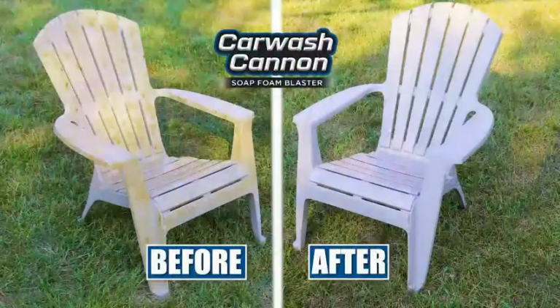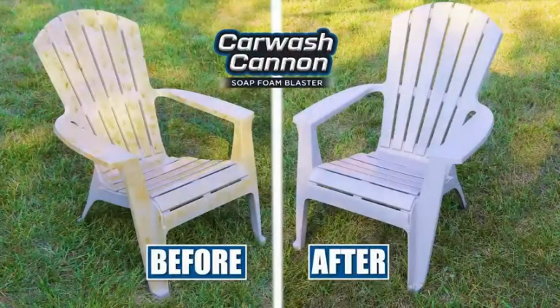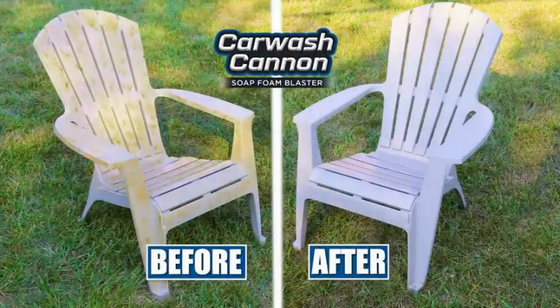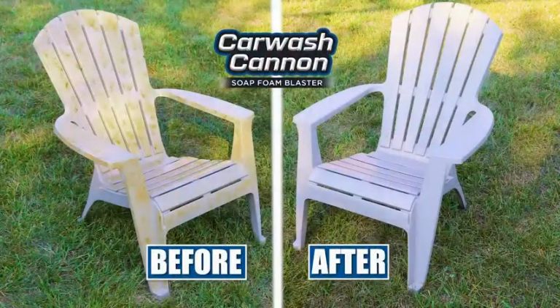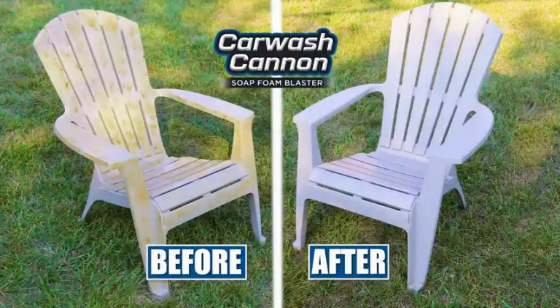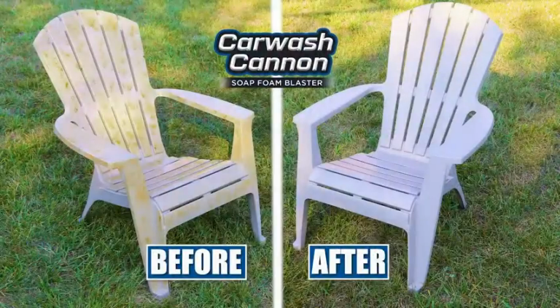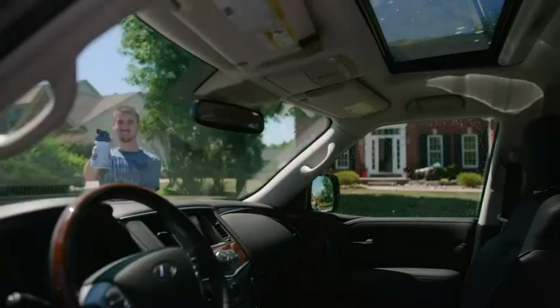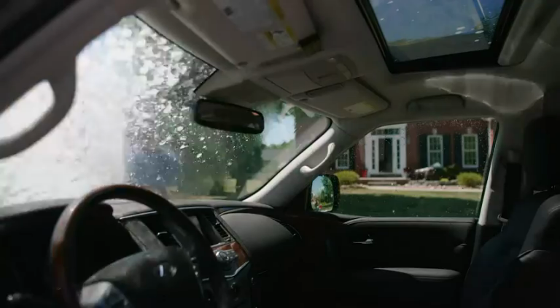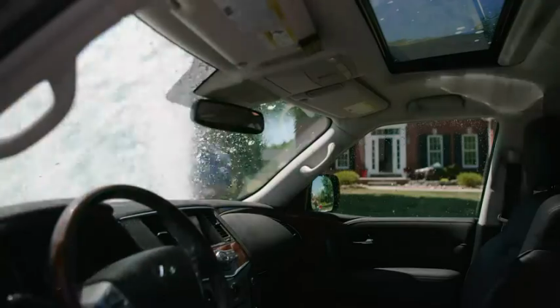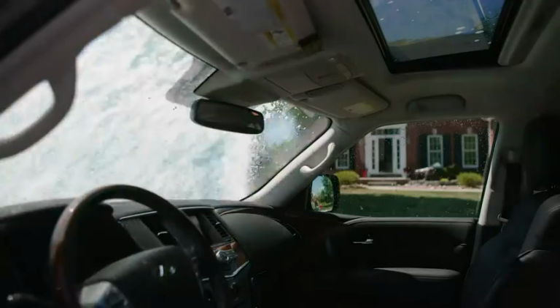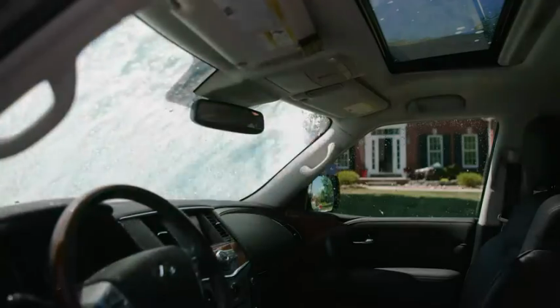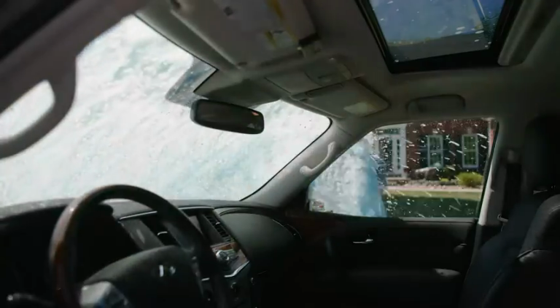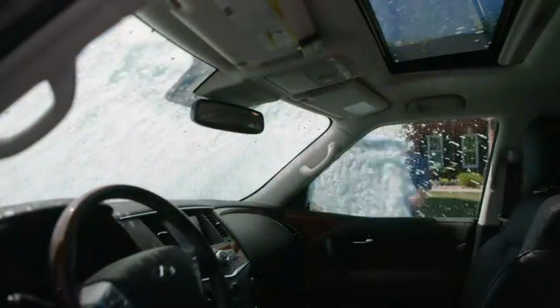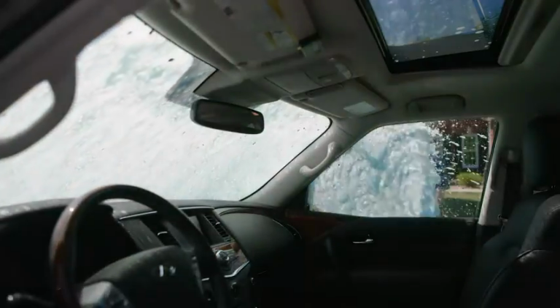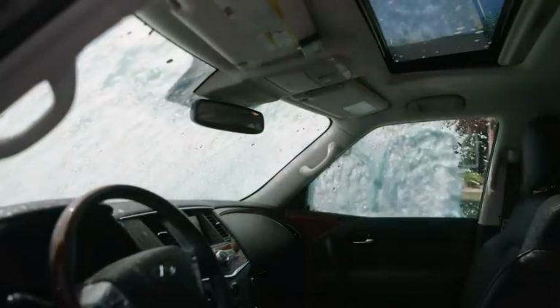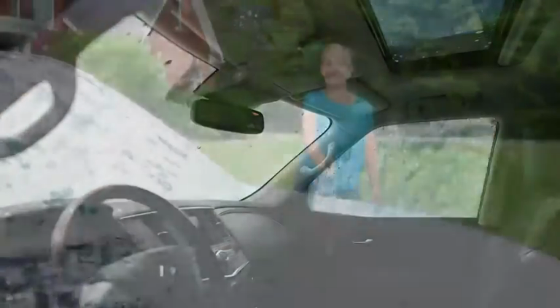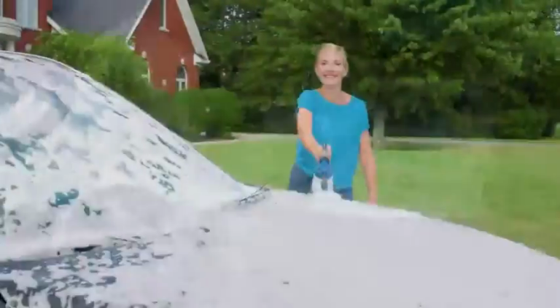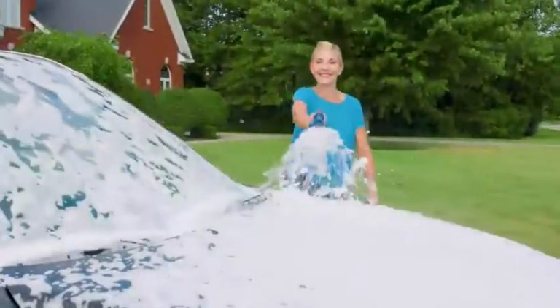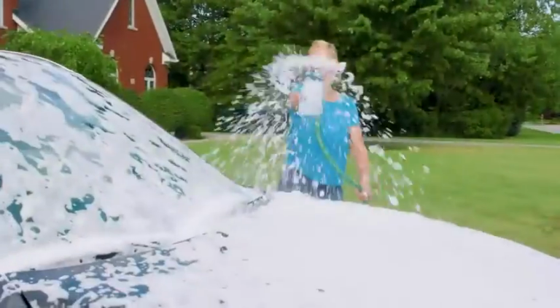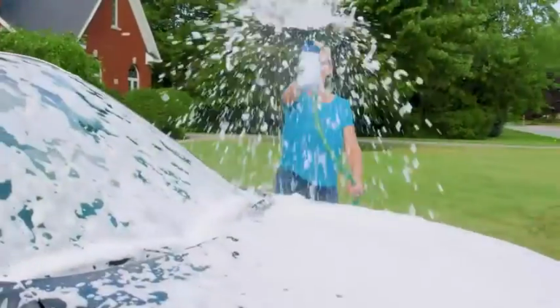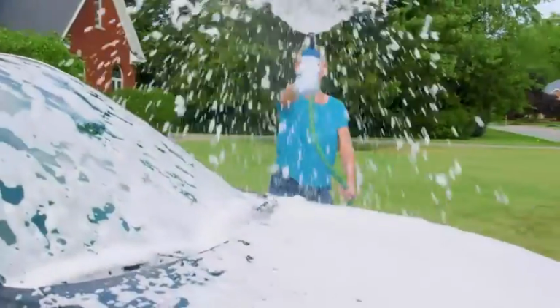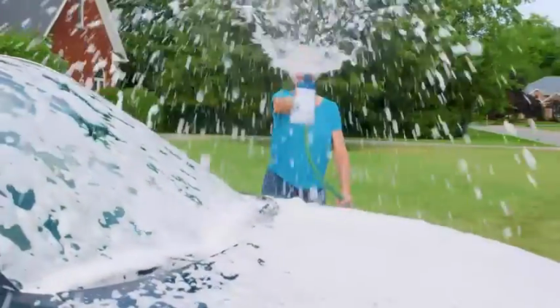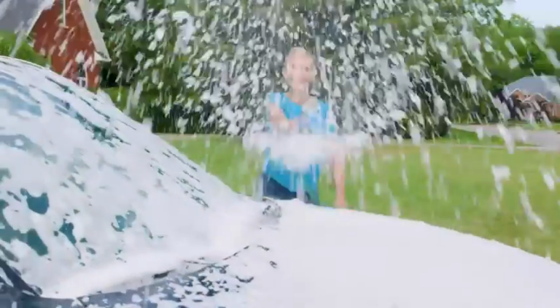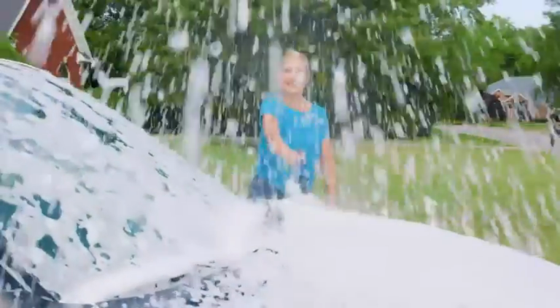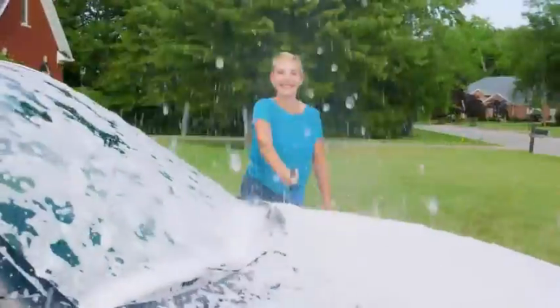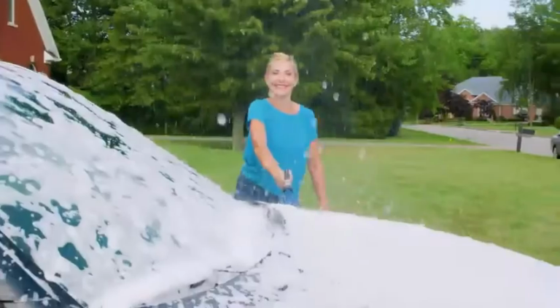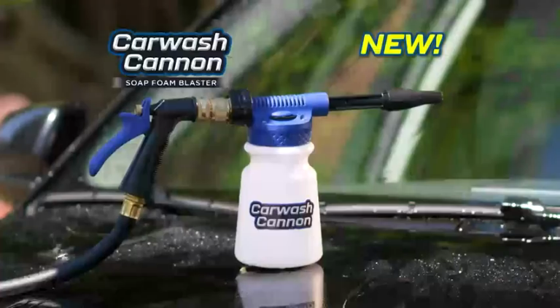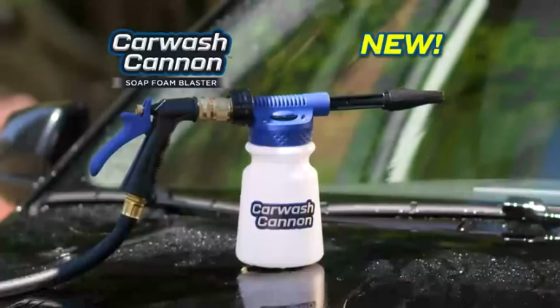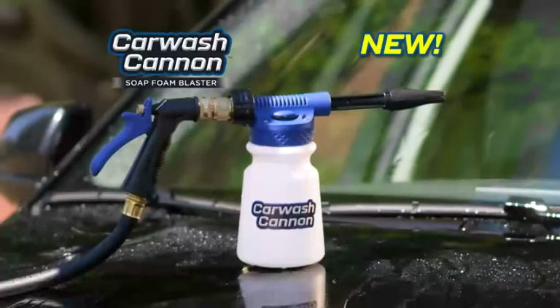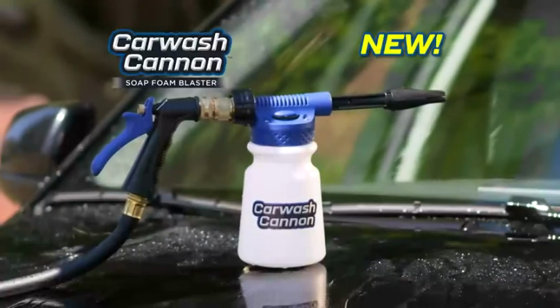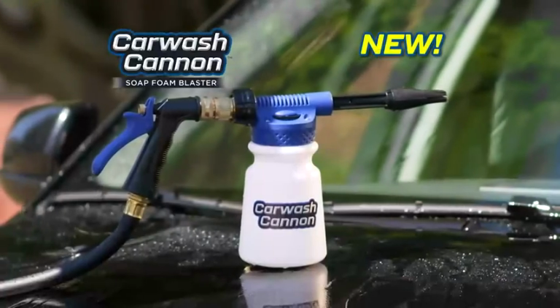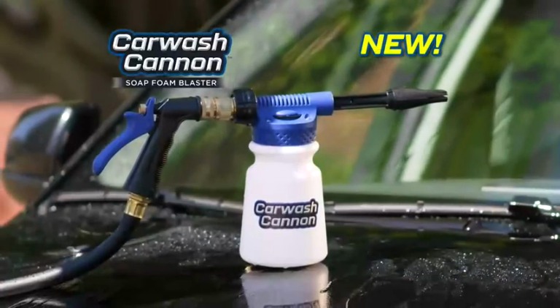What a difference. Clean your car fast with a super sudsy blast. Car Wash Cannon.